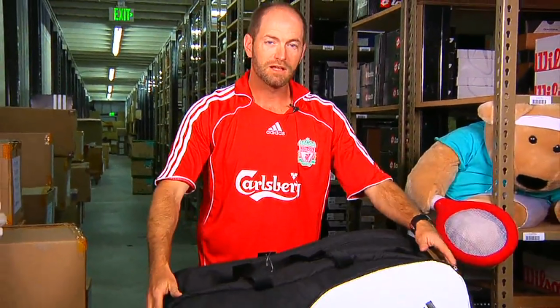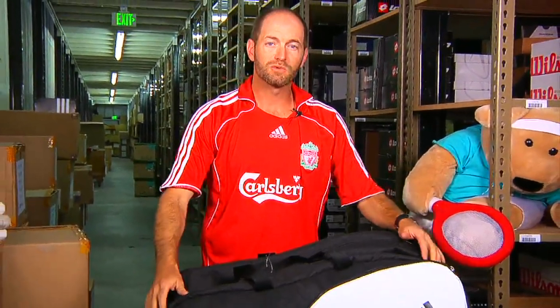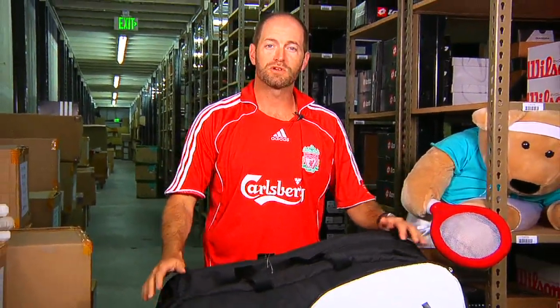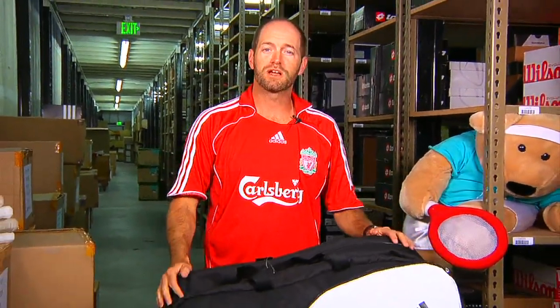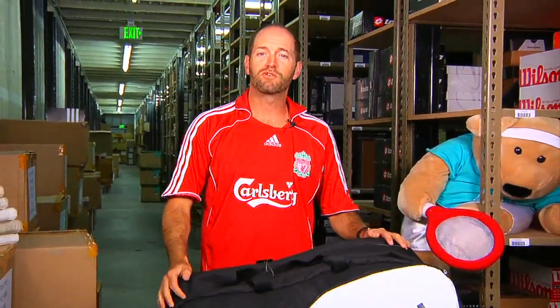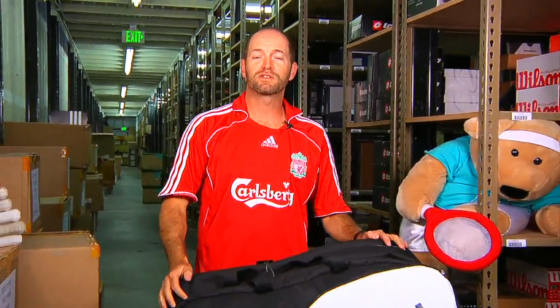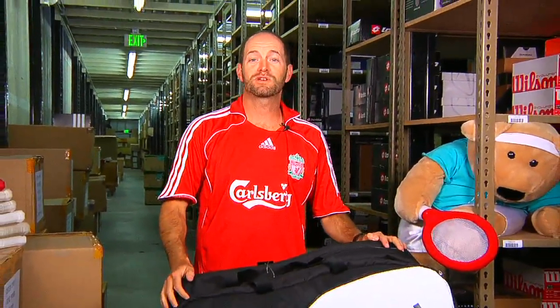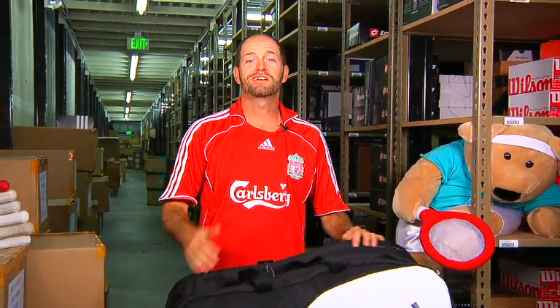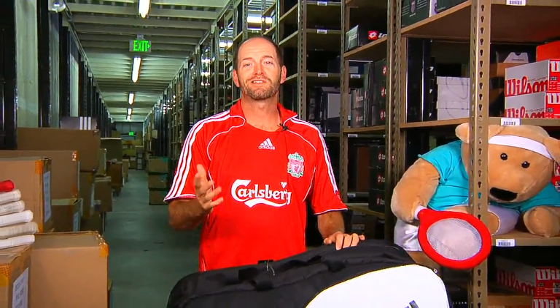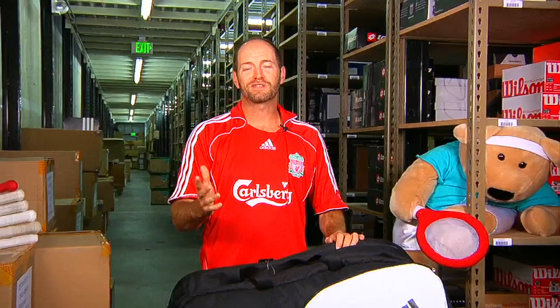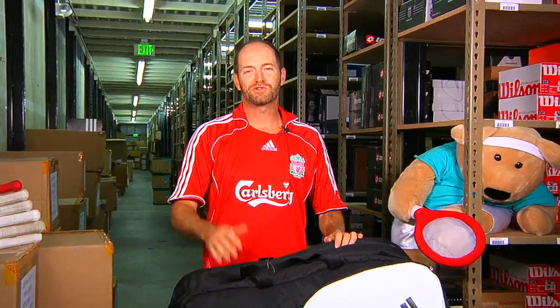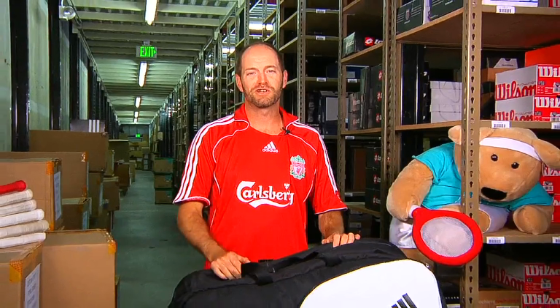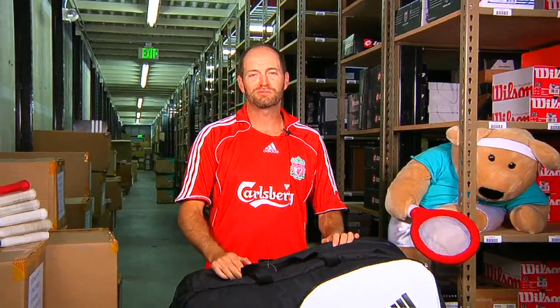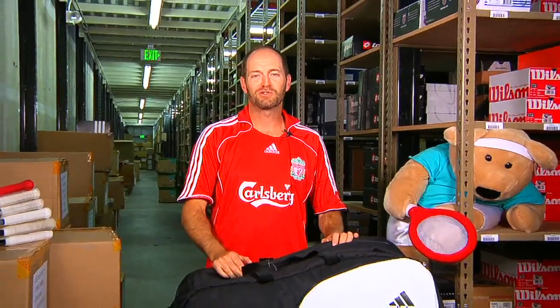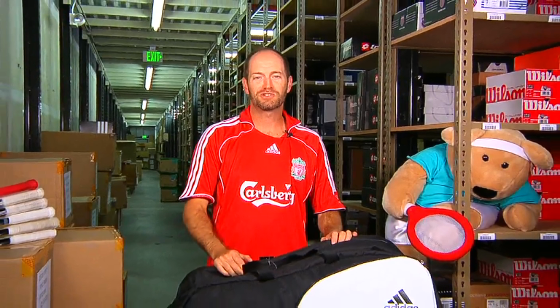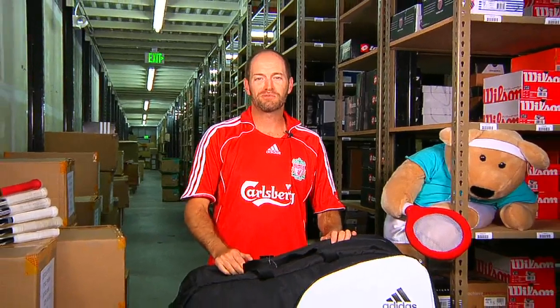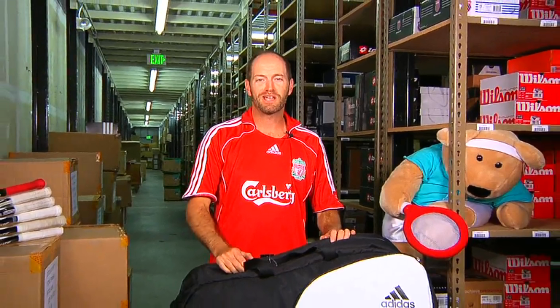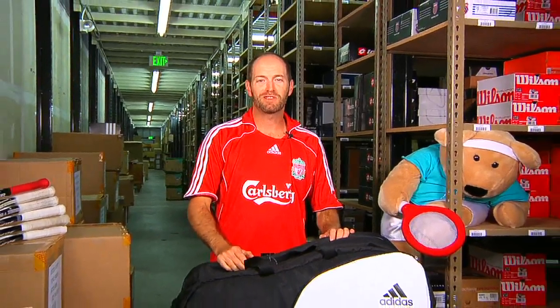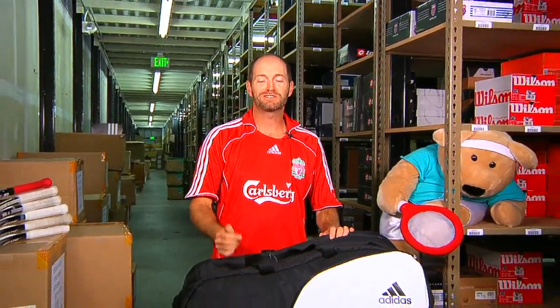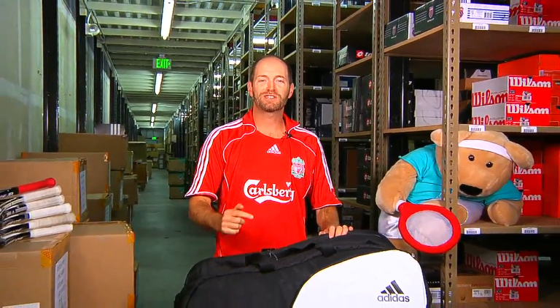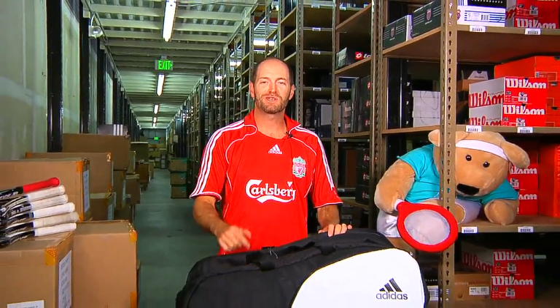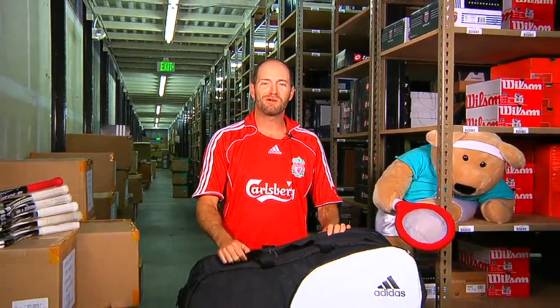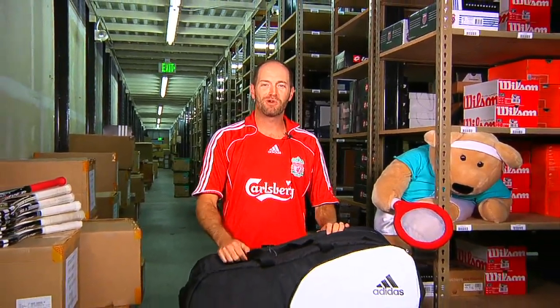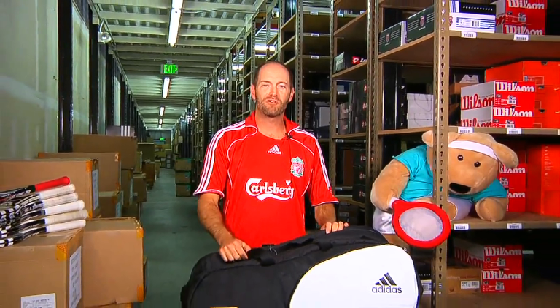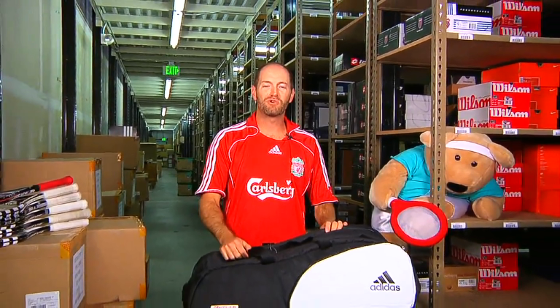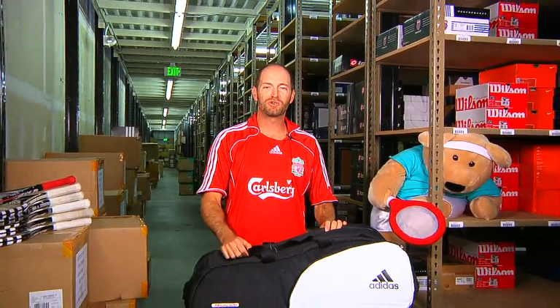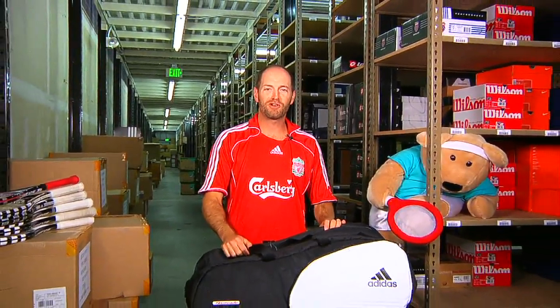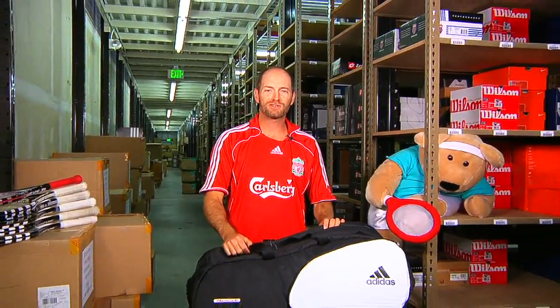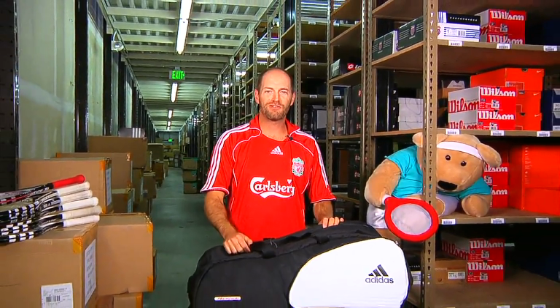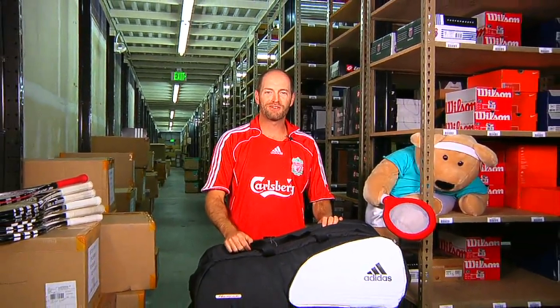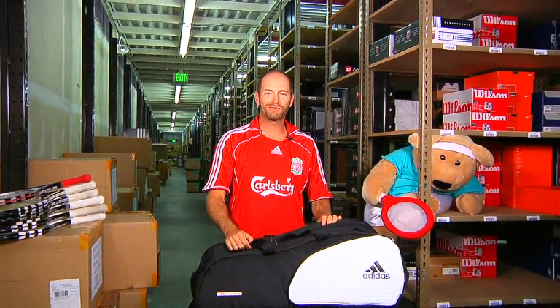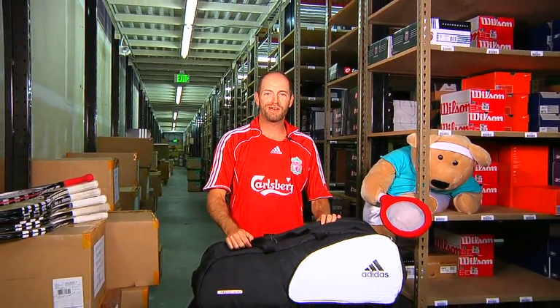That's all we've got time for this week. Thanks for joining us. Be sure to check back in with us next week and we'll go over more new products arriving at the warehouse.